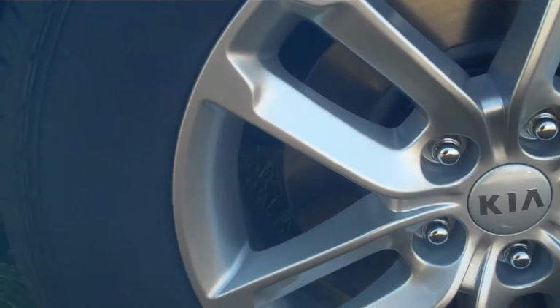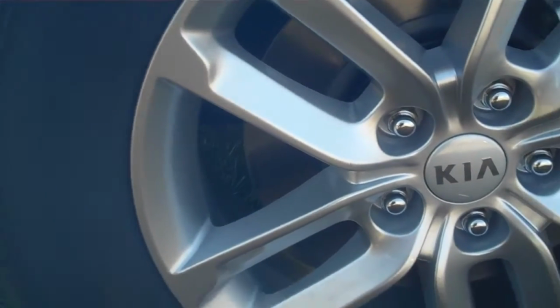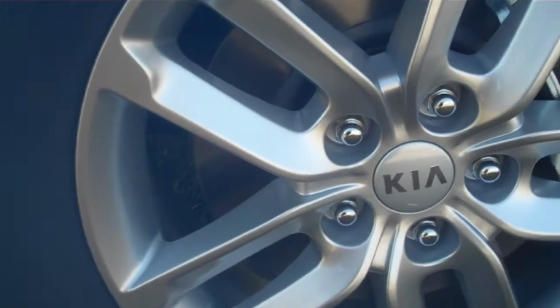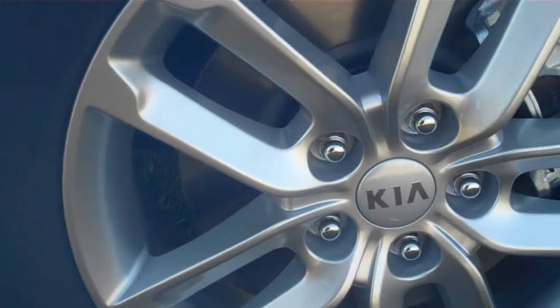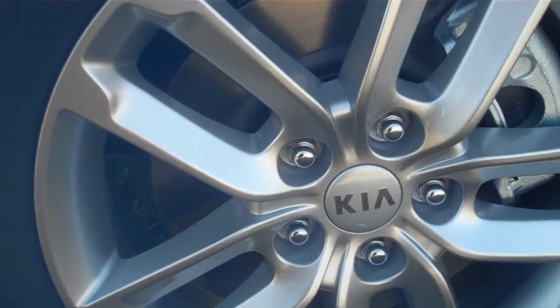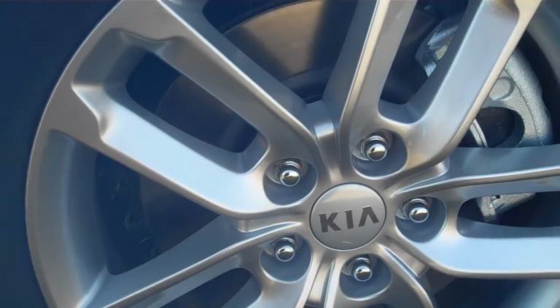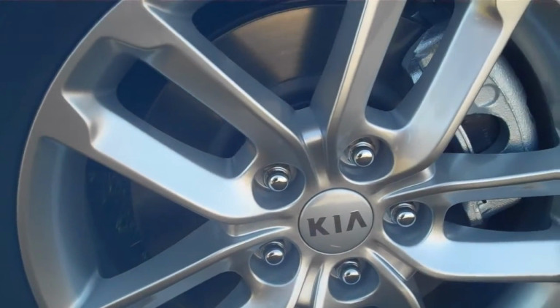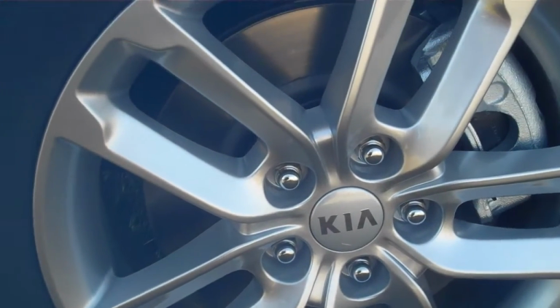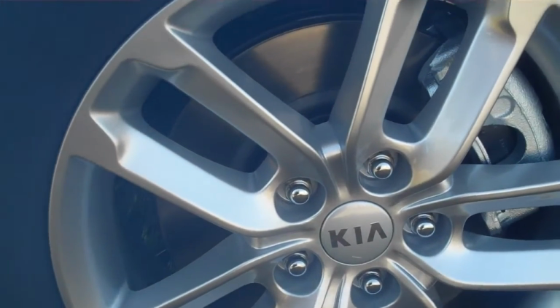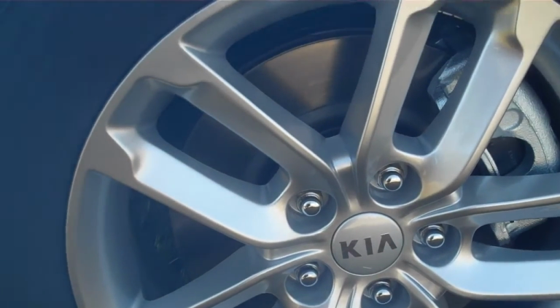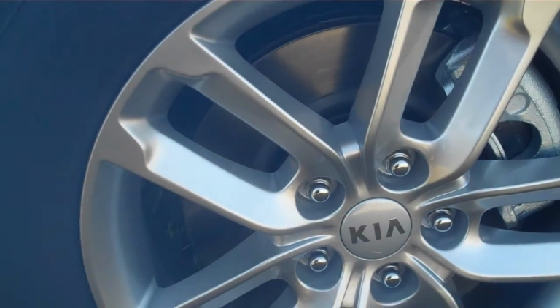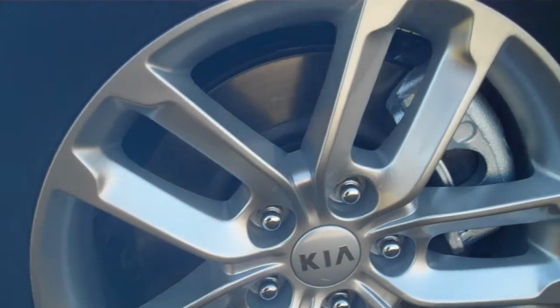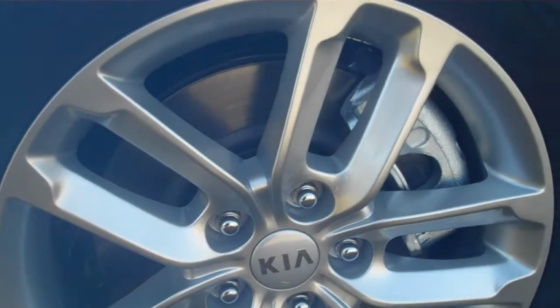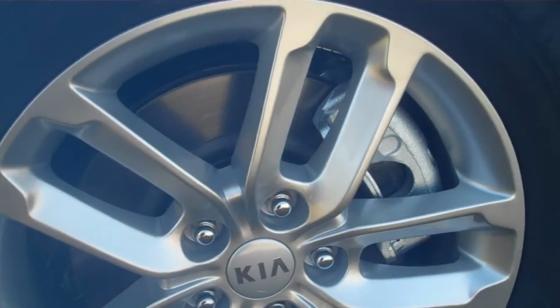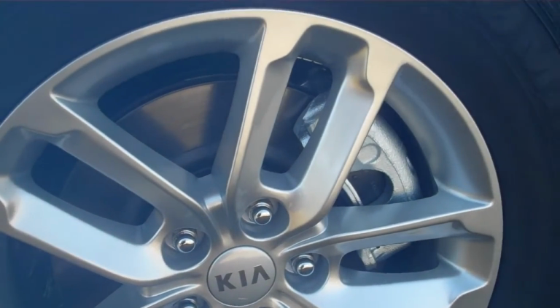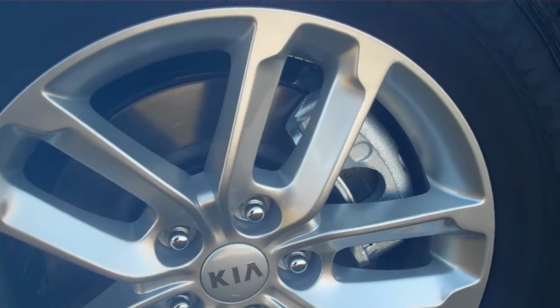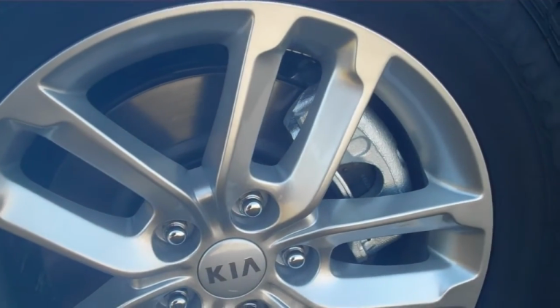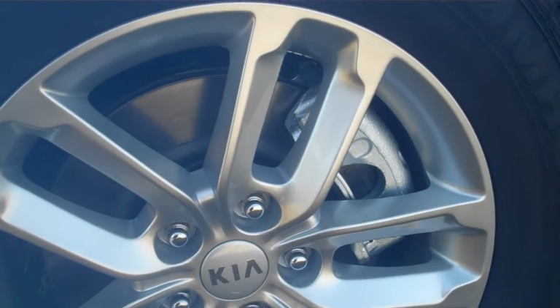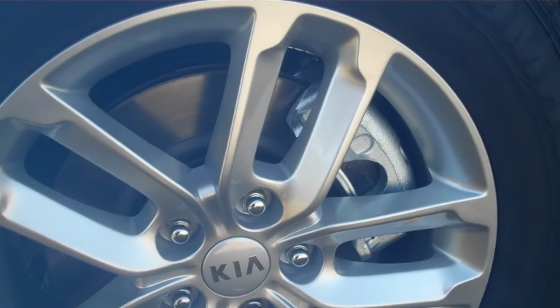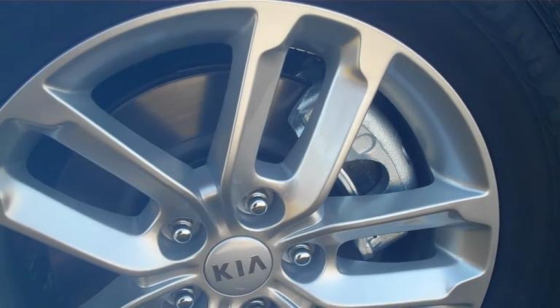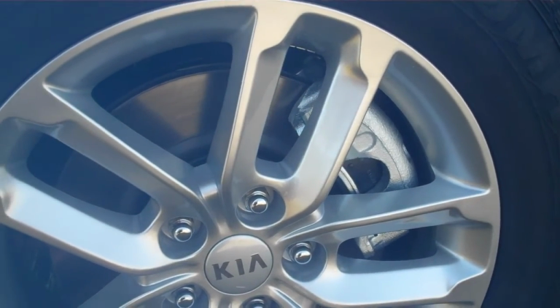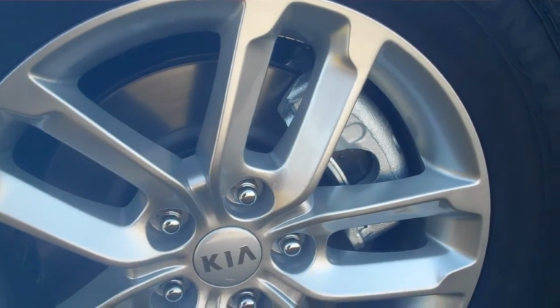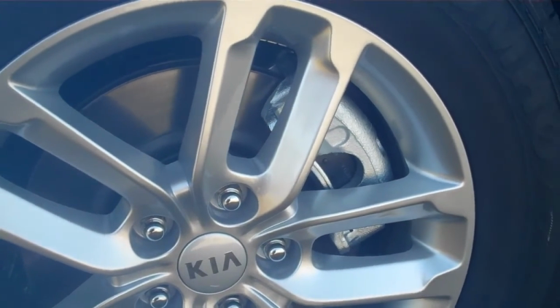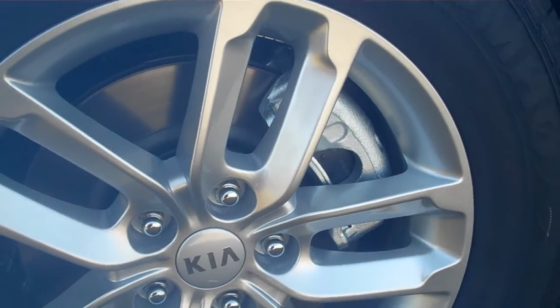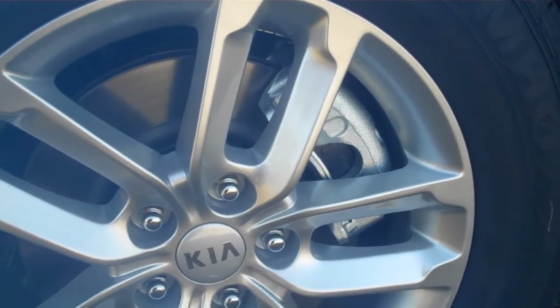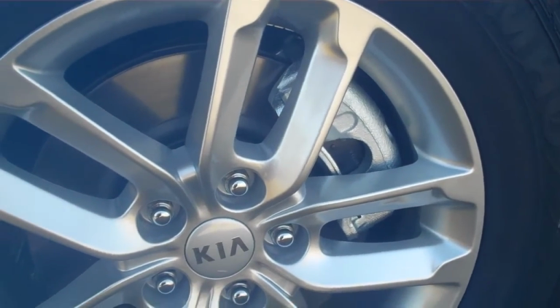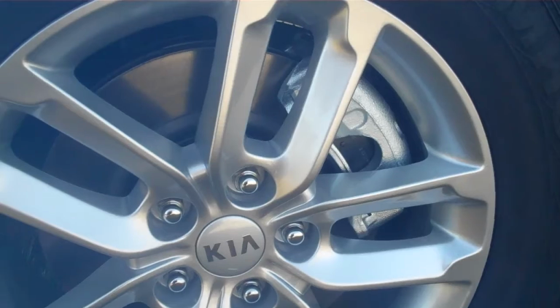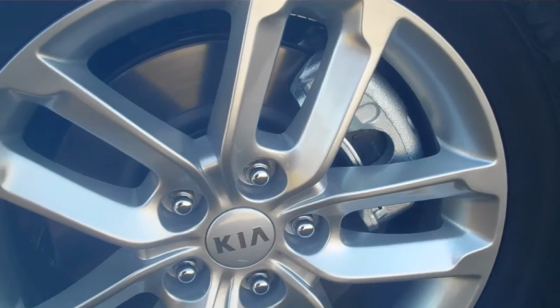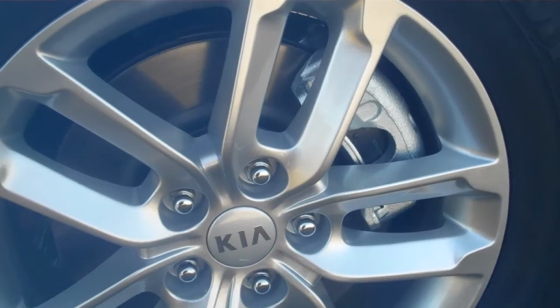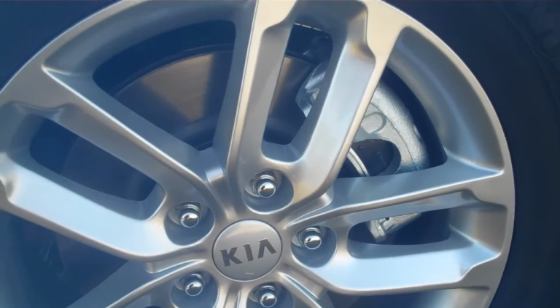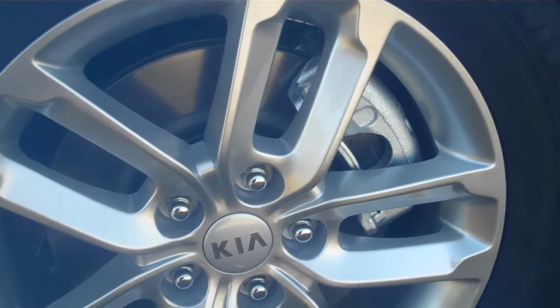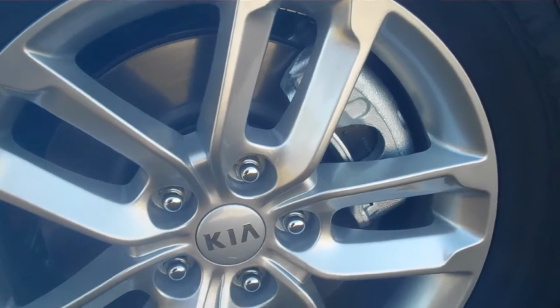These are 17-inch alloy wheels, which help keep your brakes cooler. It also has four-disc brakes.